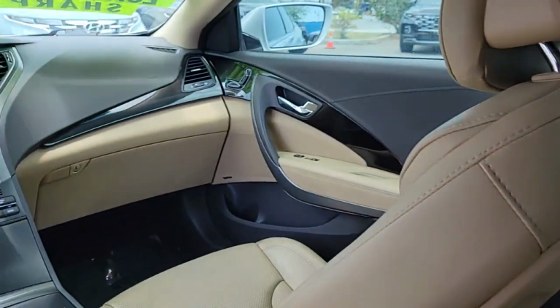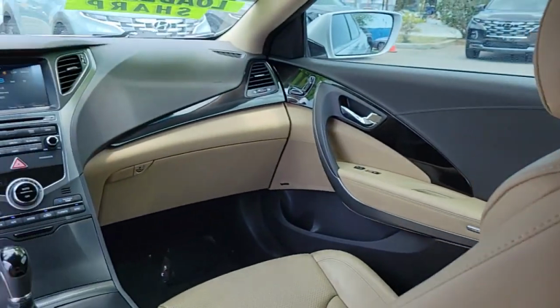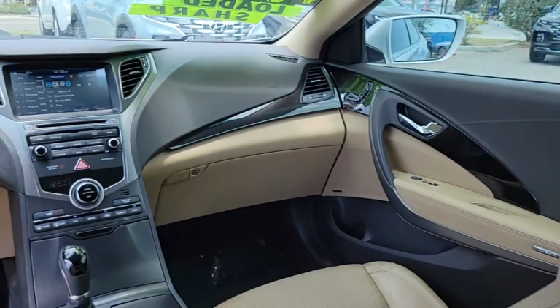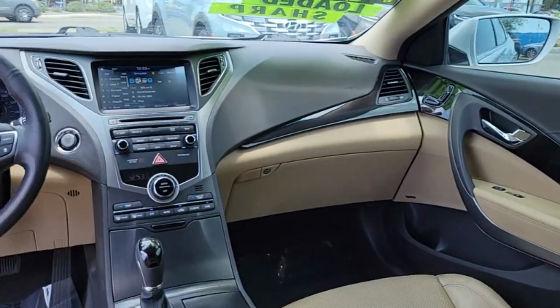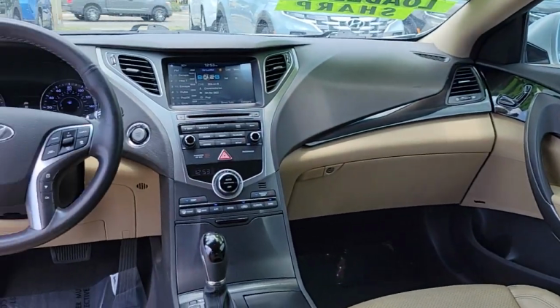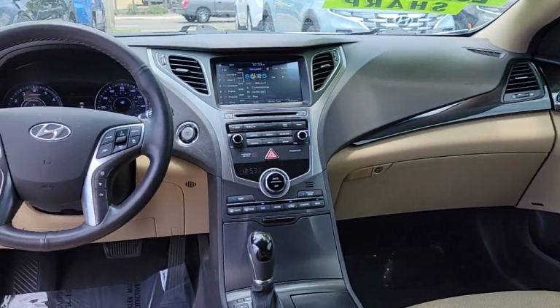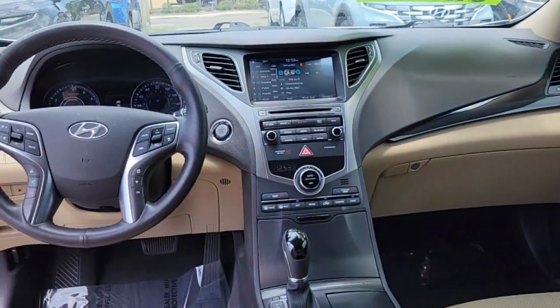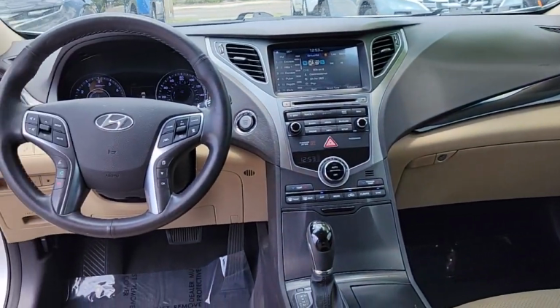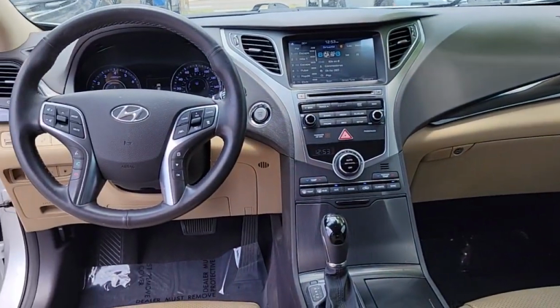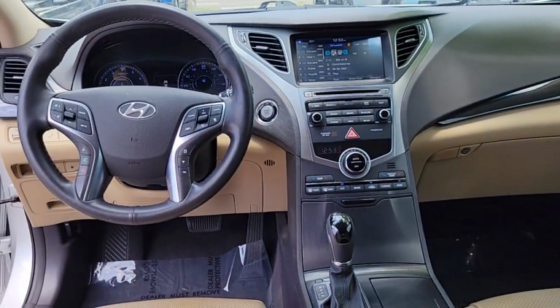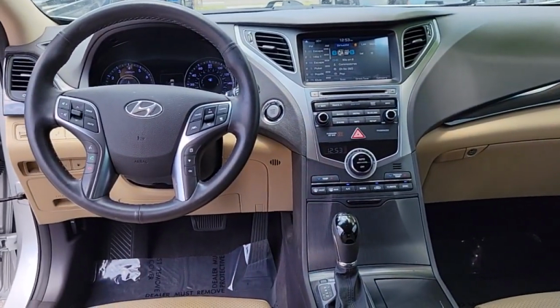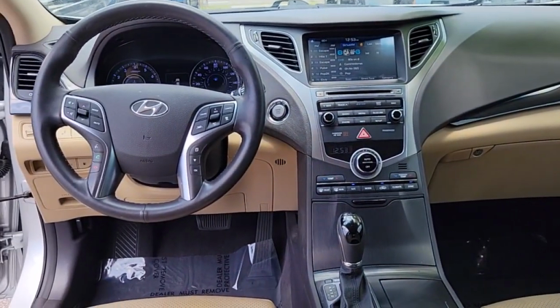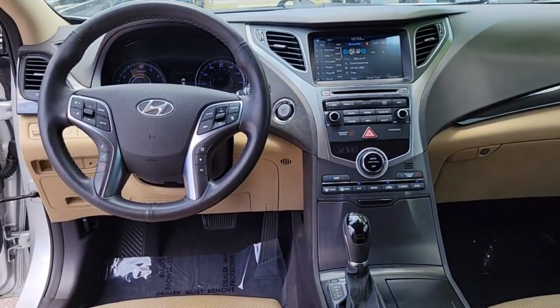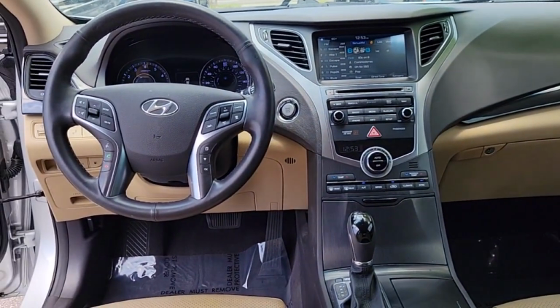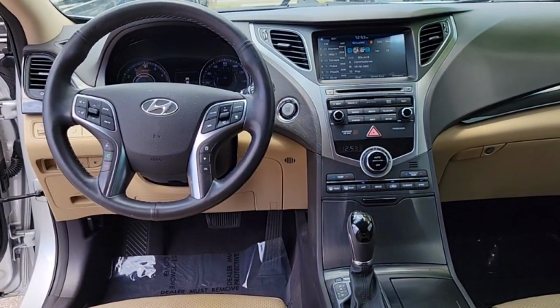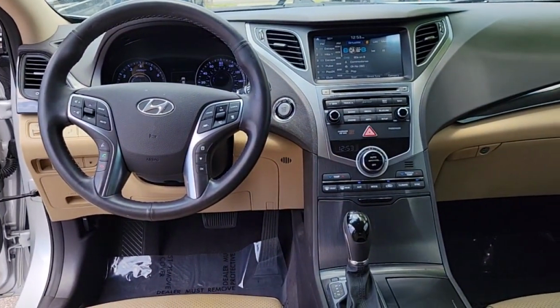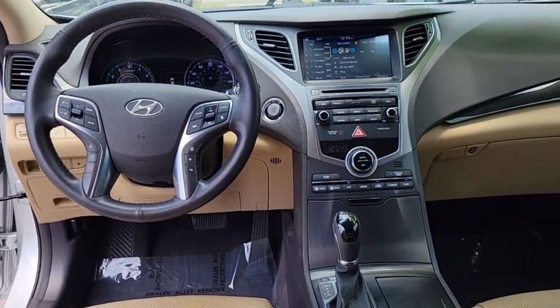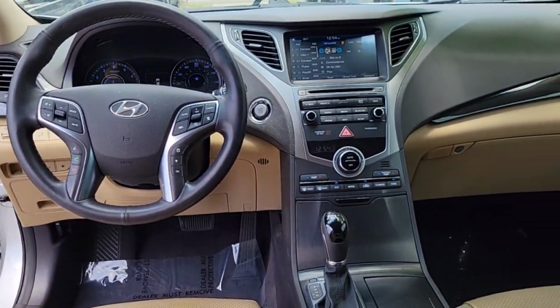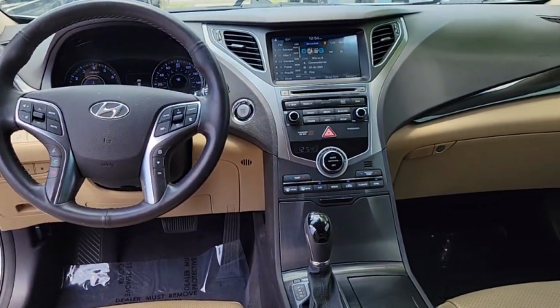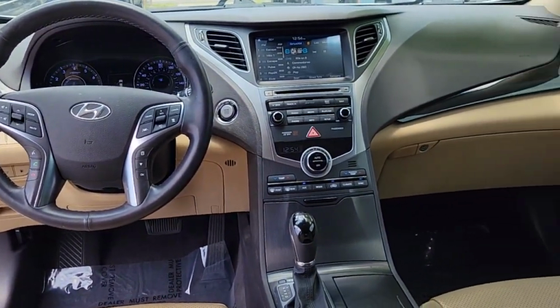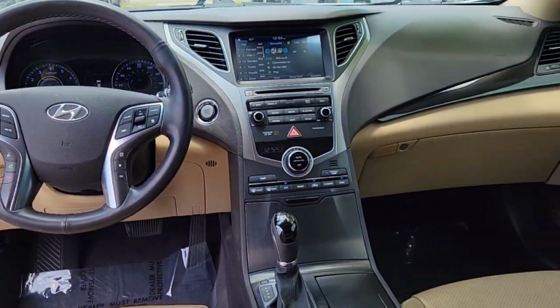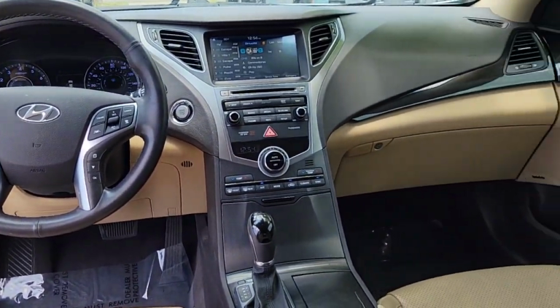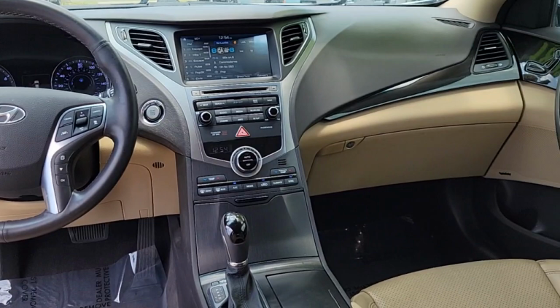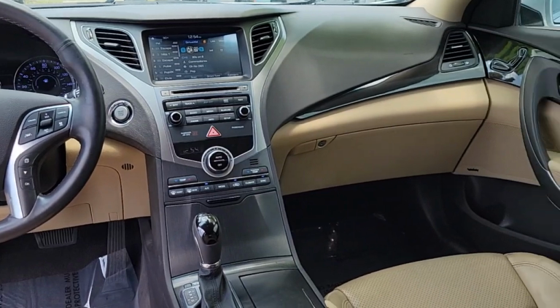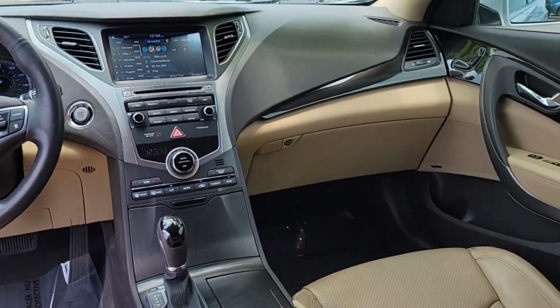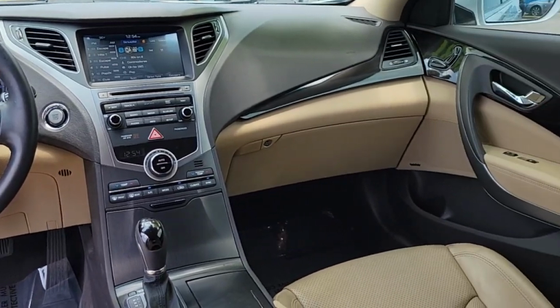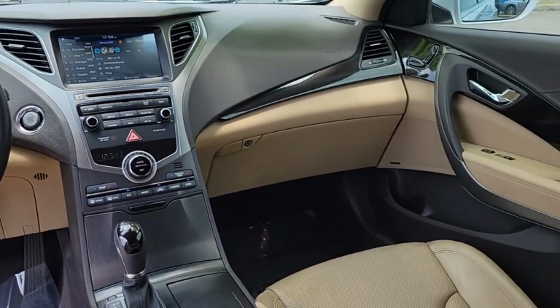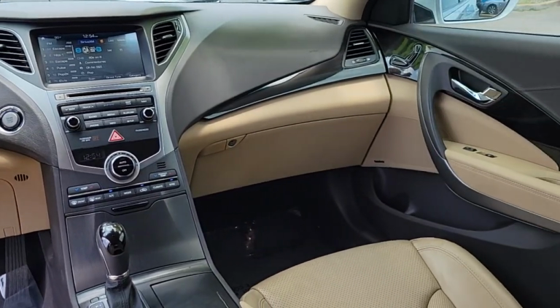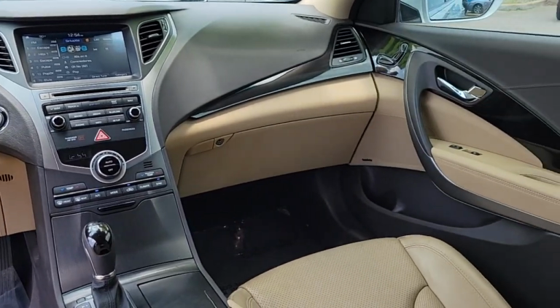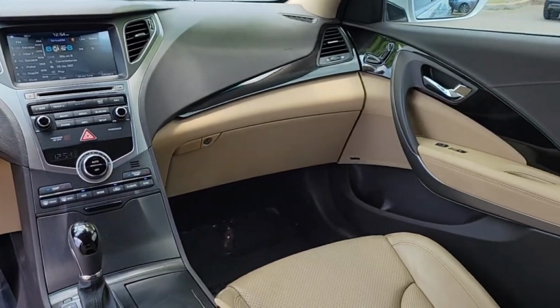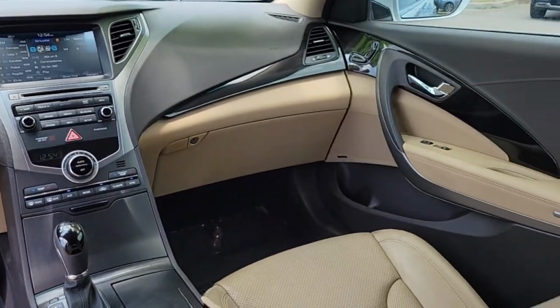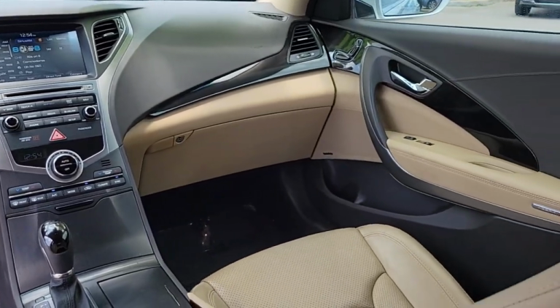Additional features include heated rear seat, heated mirrors, fog lamps, and electronic stability control.